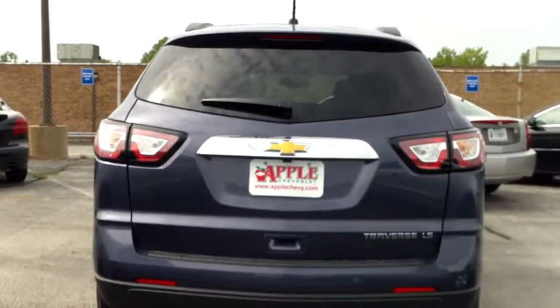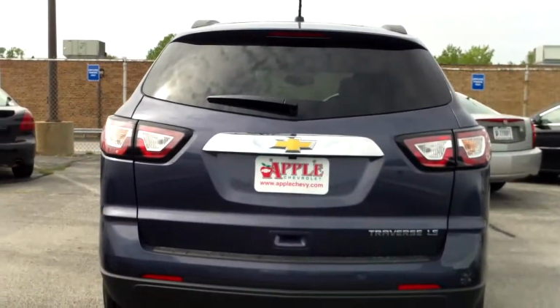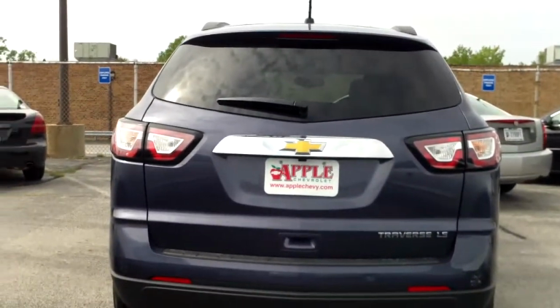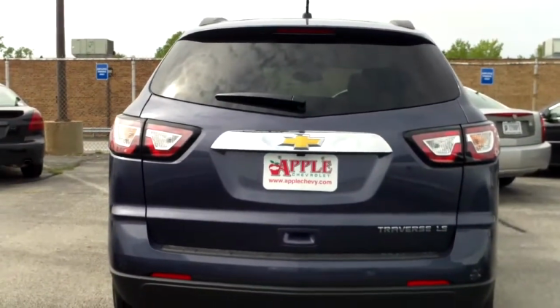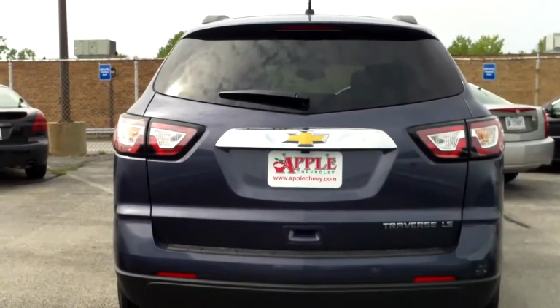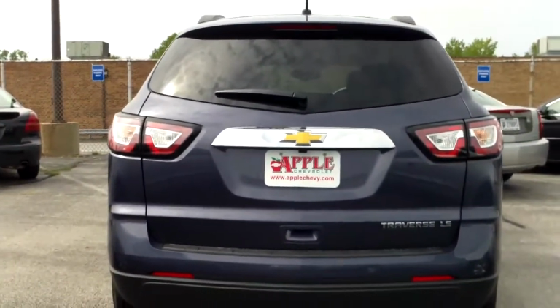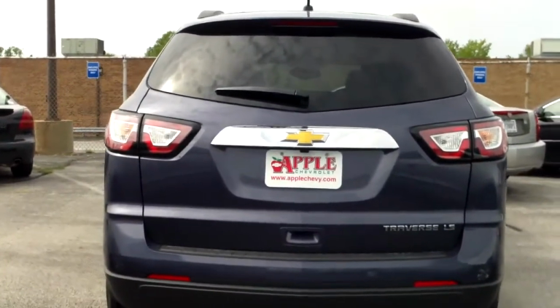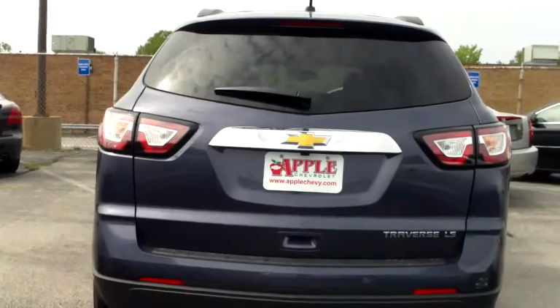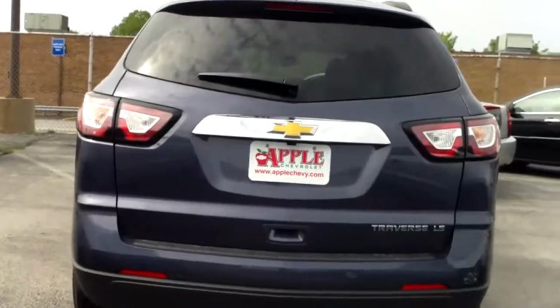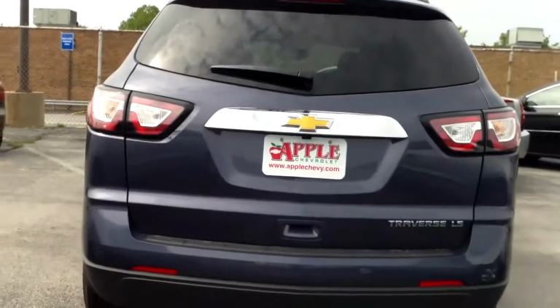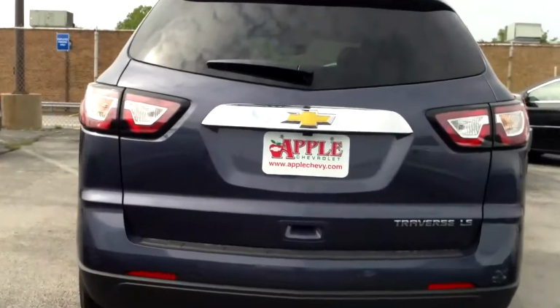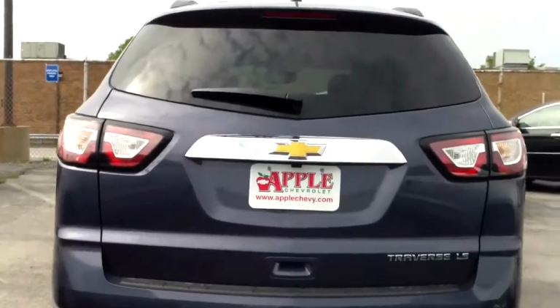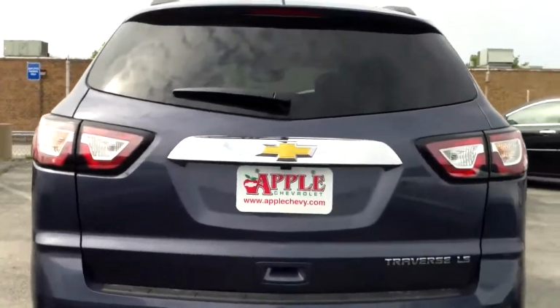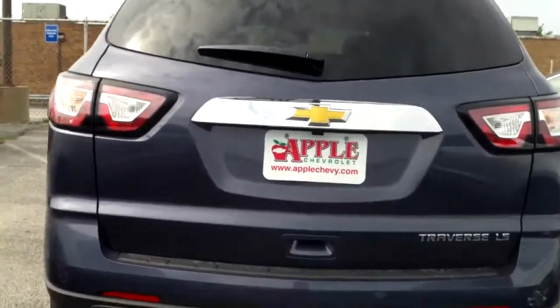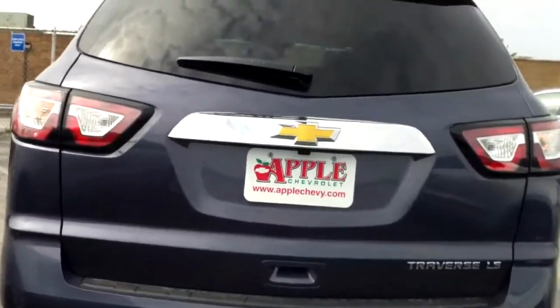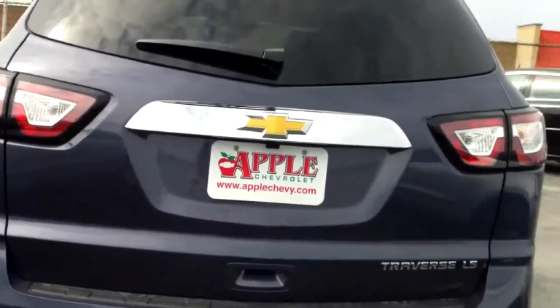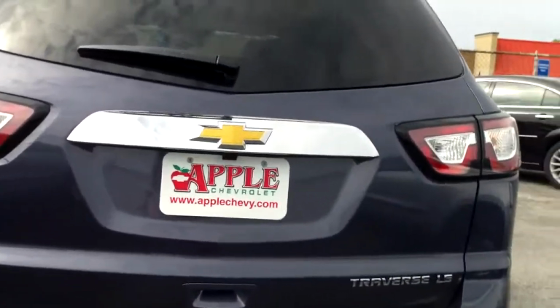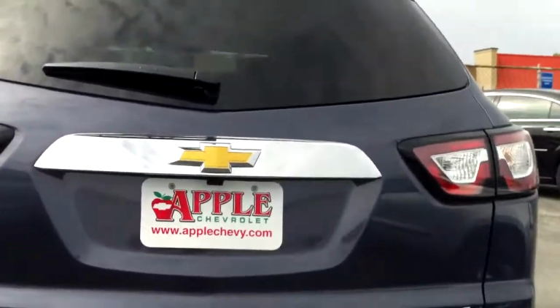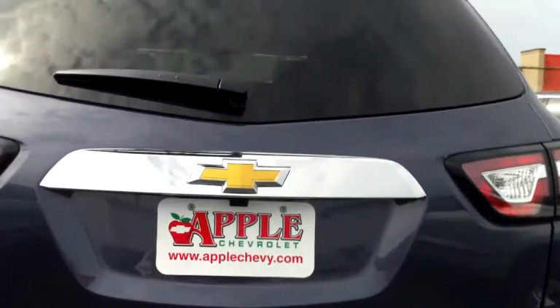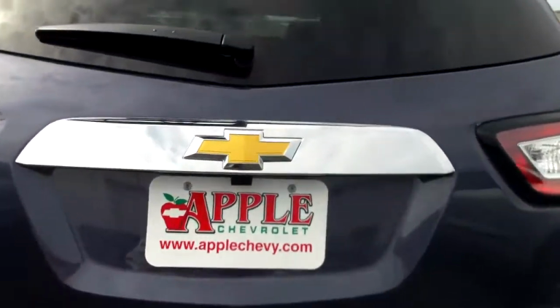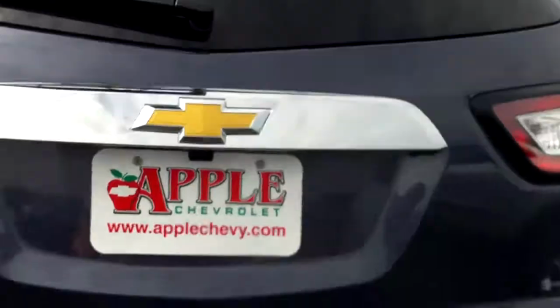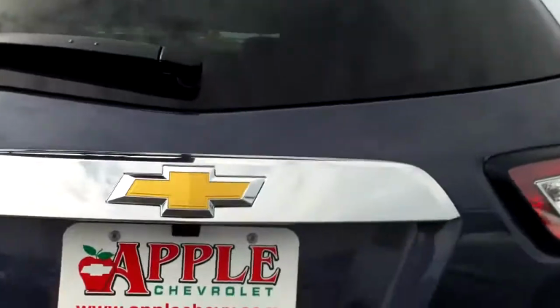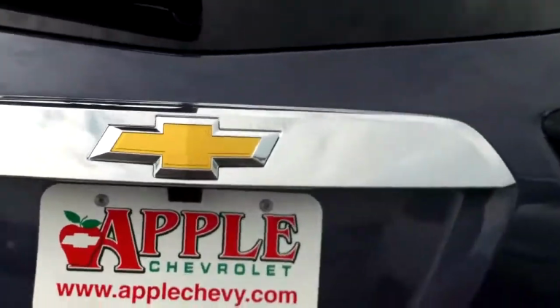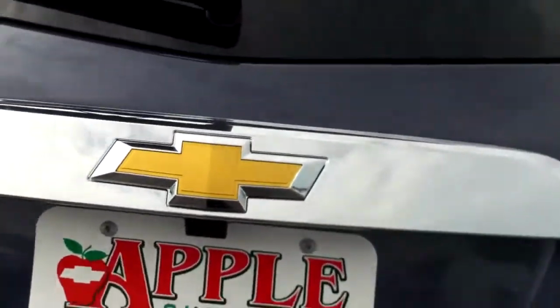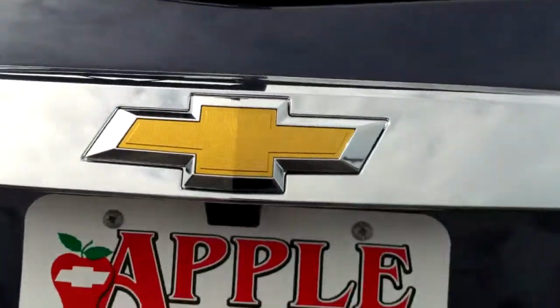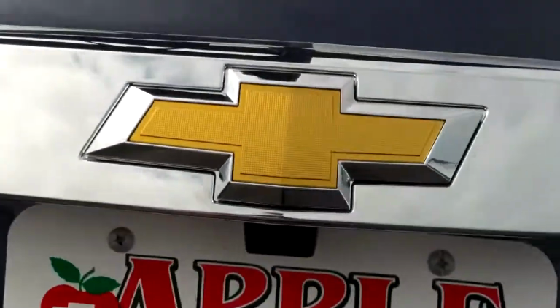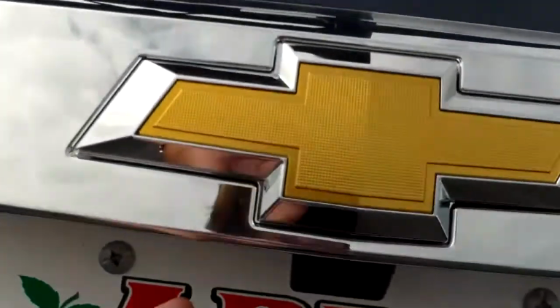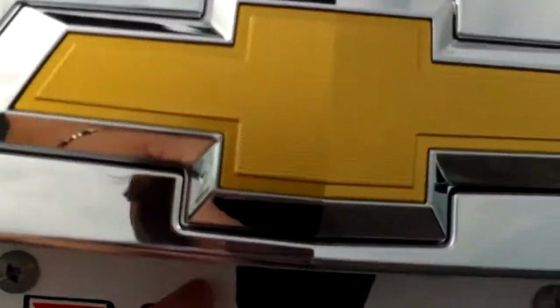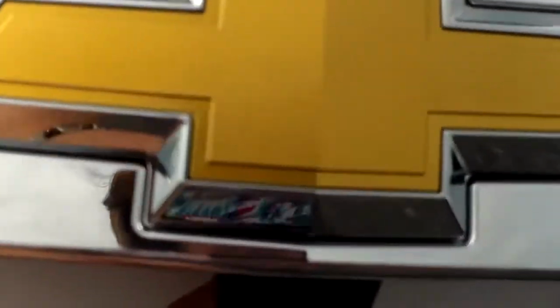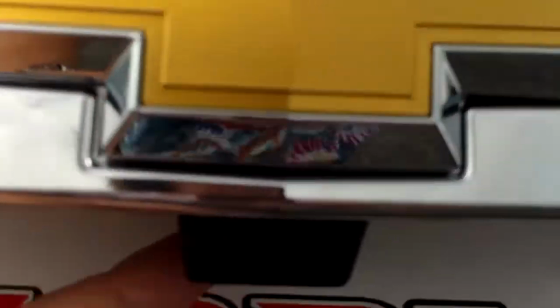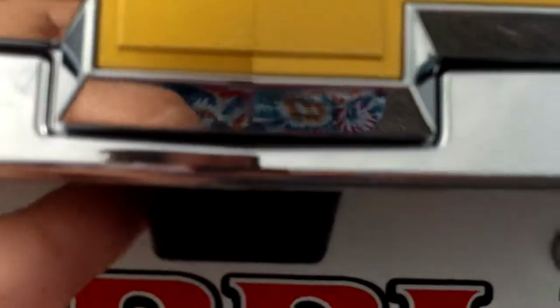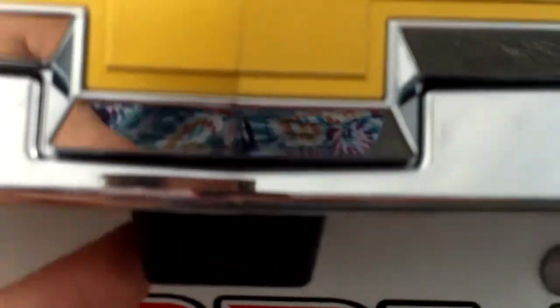Brand new taillights for the Traverse this year — they're awesome, kind of remind me of Catwoman. This does have a backup camera.